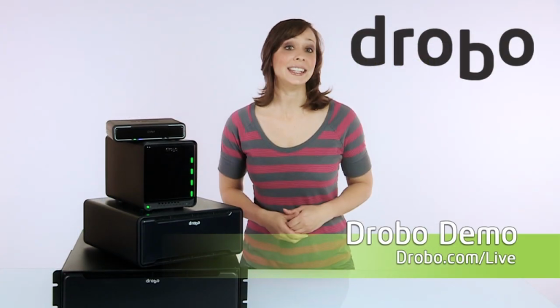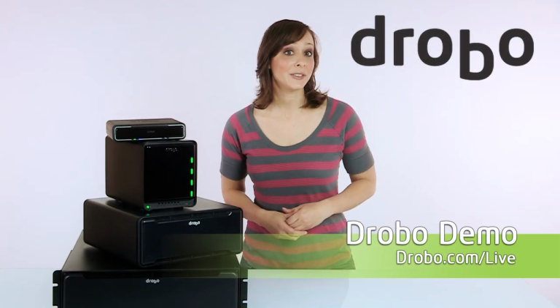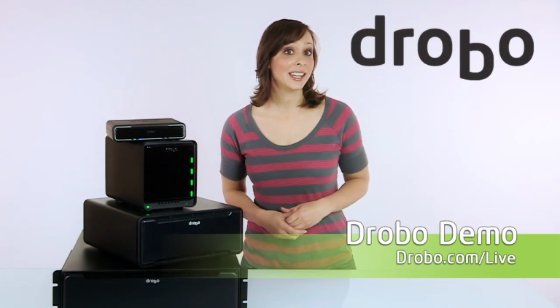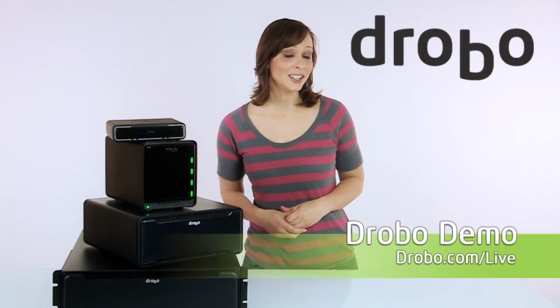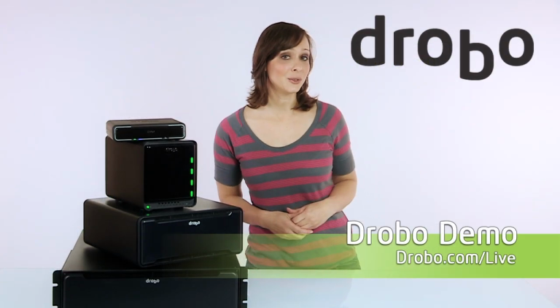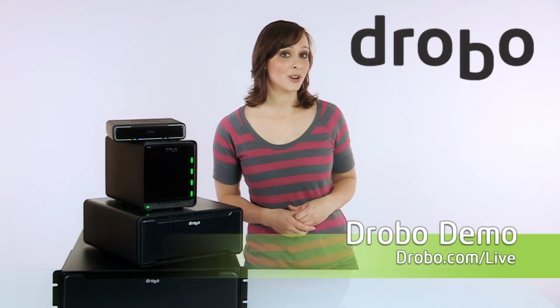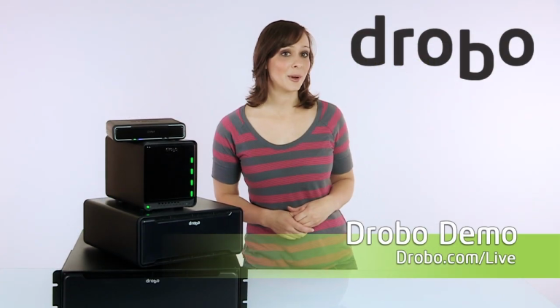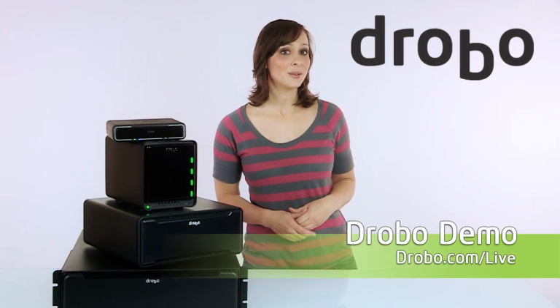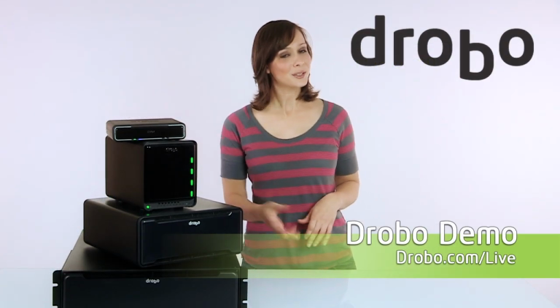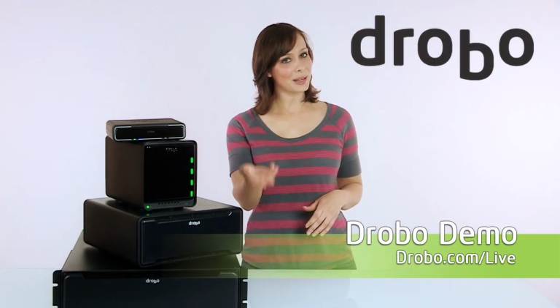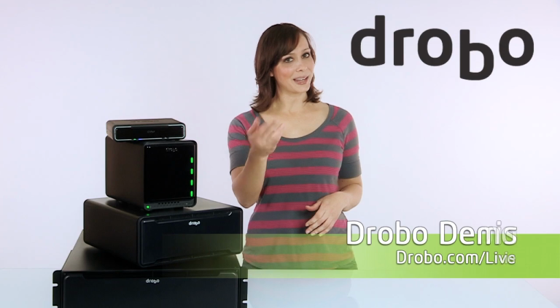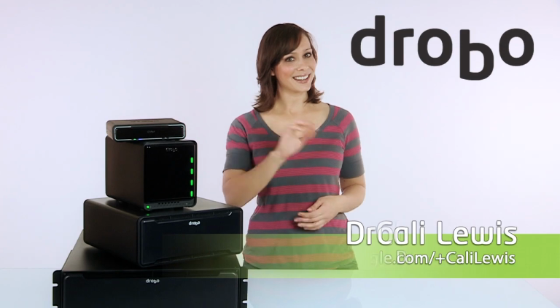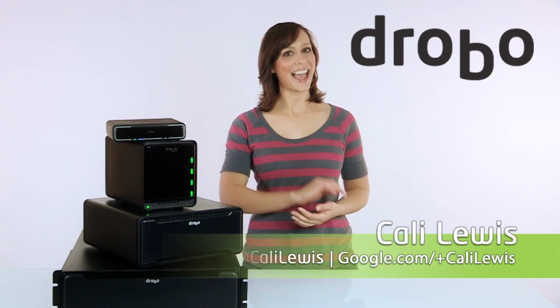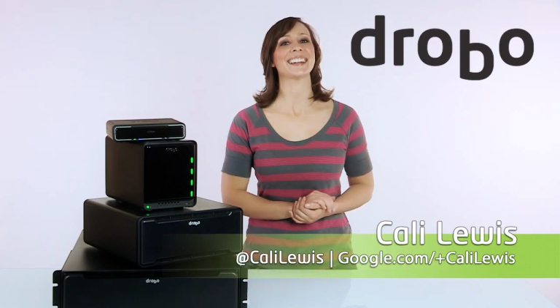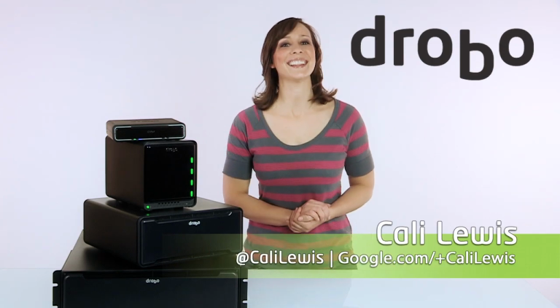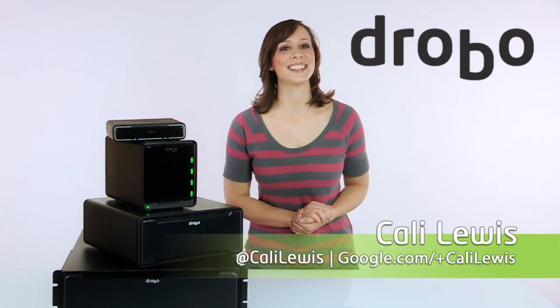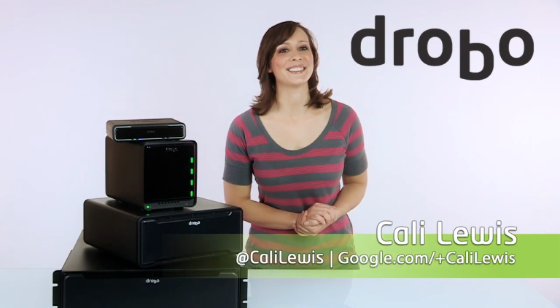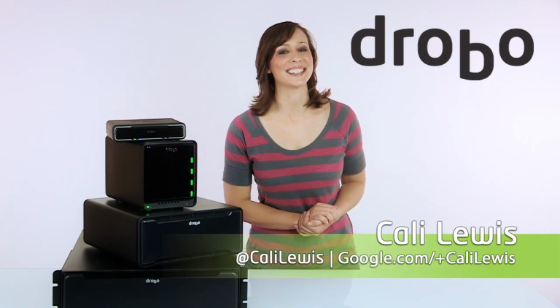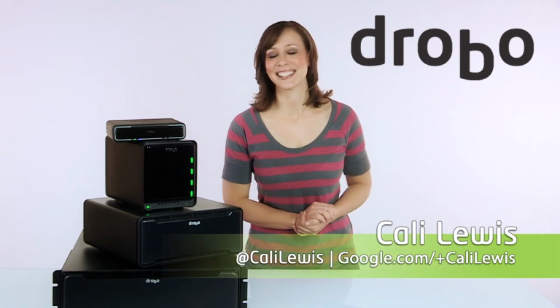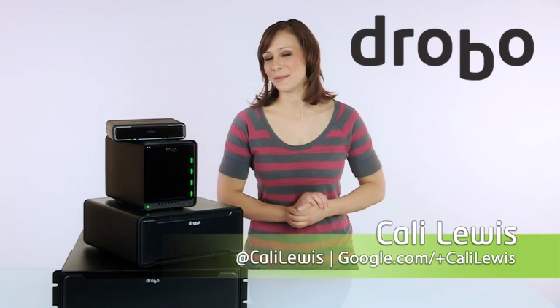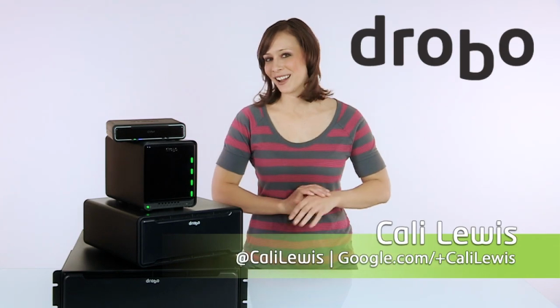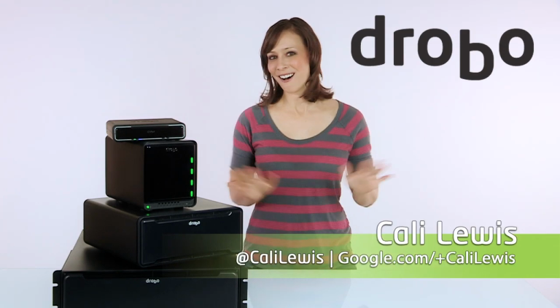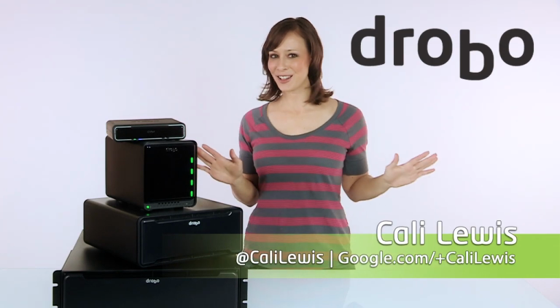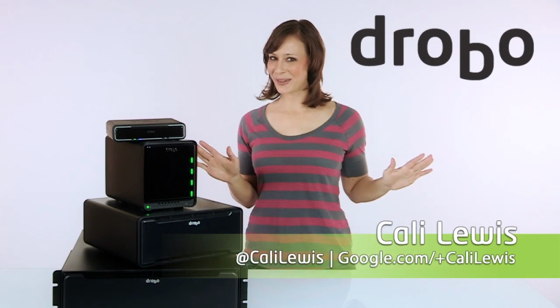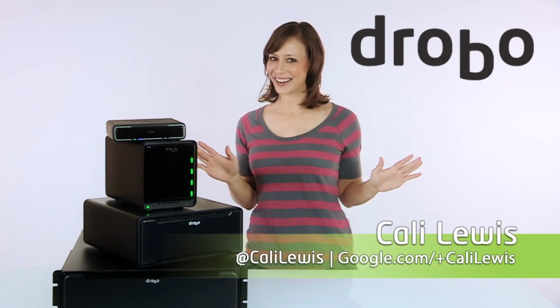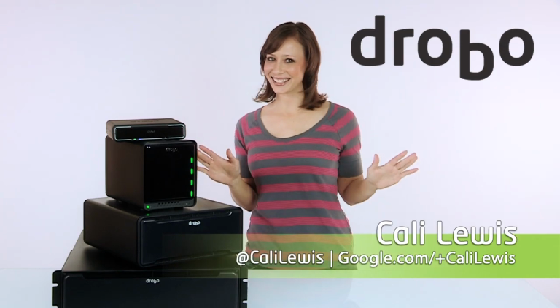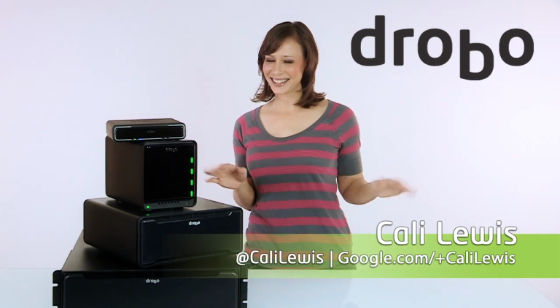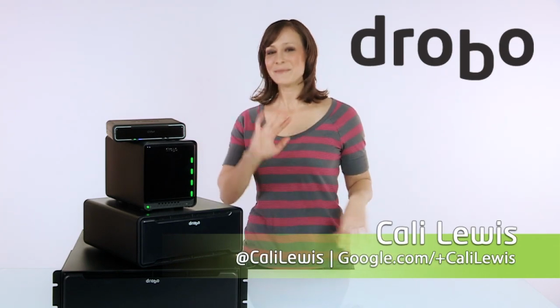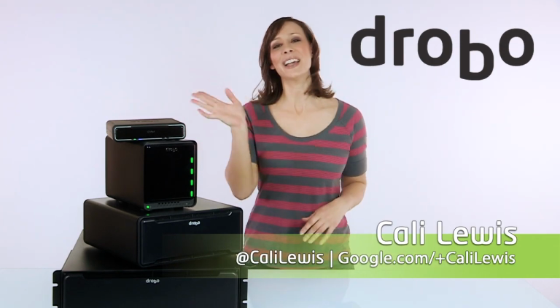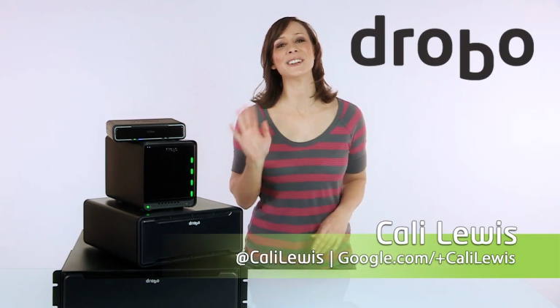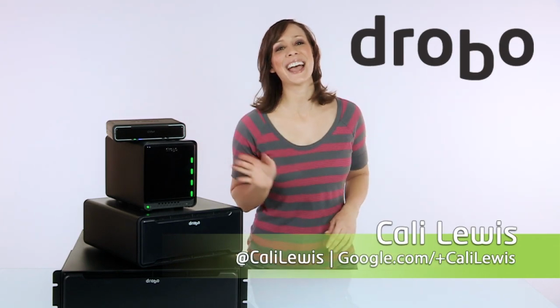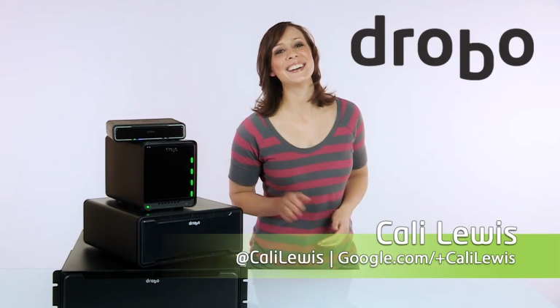And if you get a new Drobo, tweet me at Callie Lewis and tell me all about it. Bye for now.